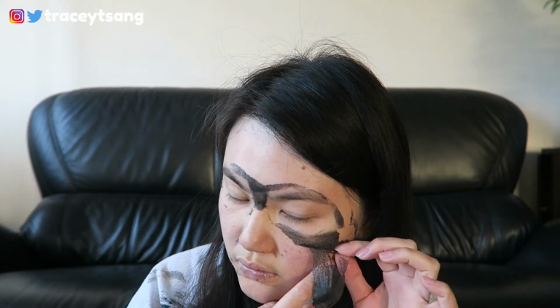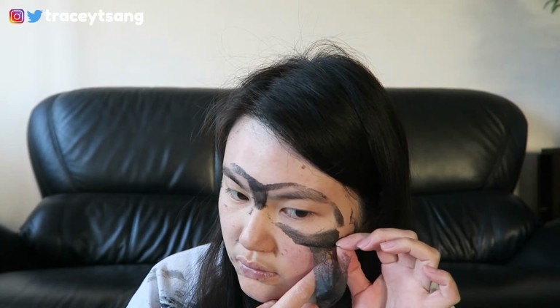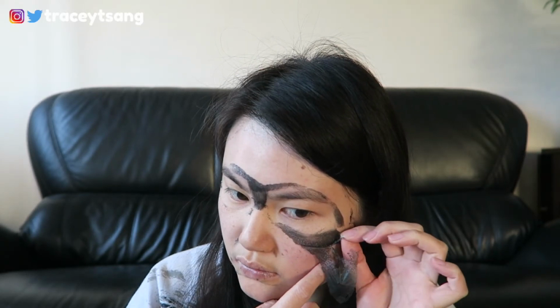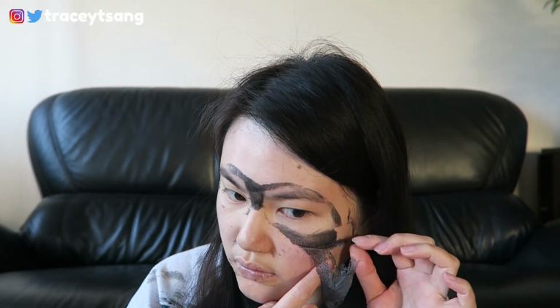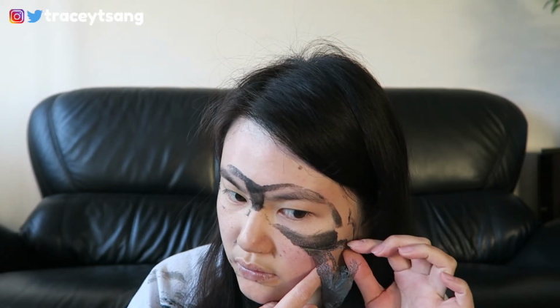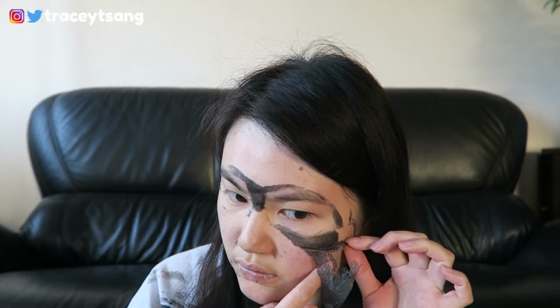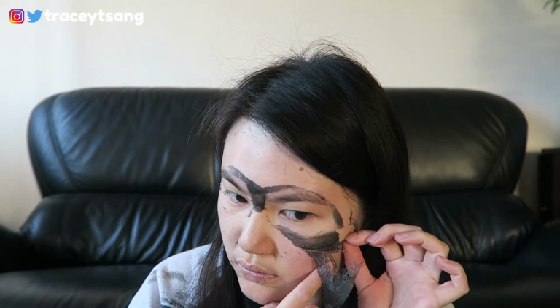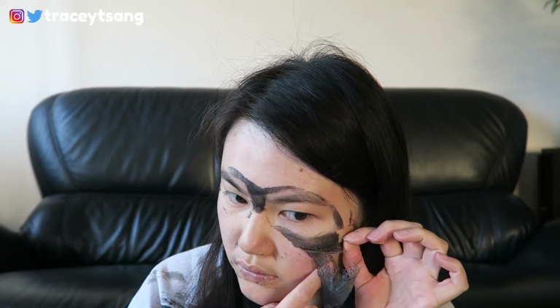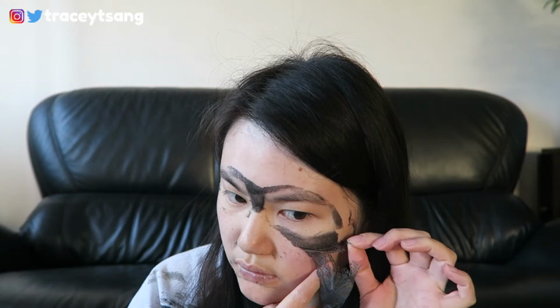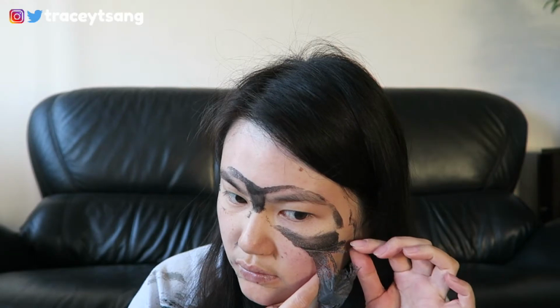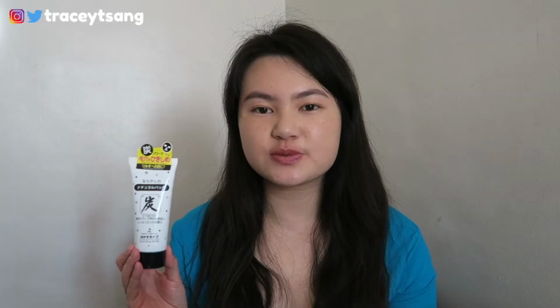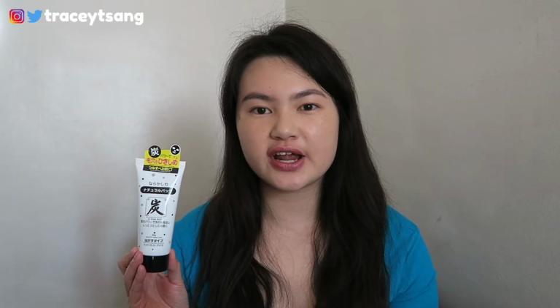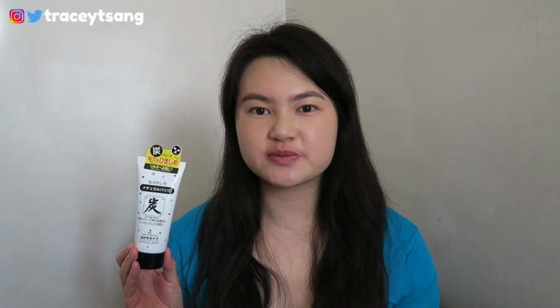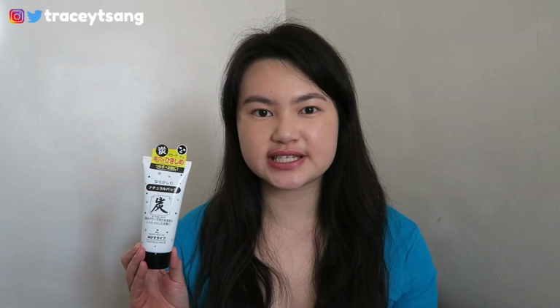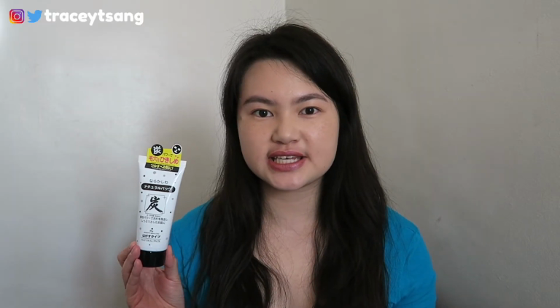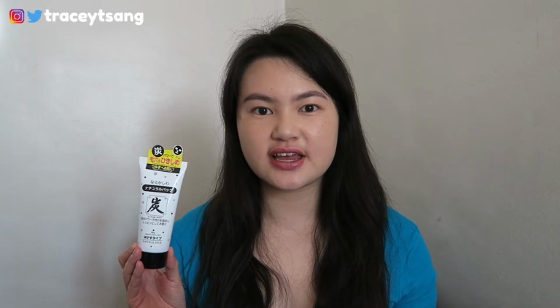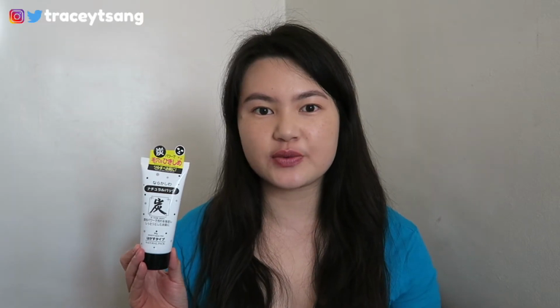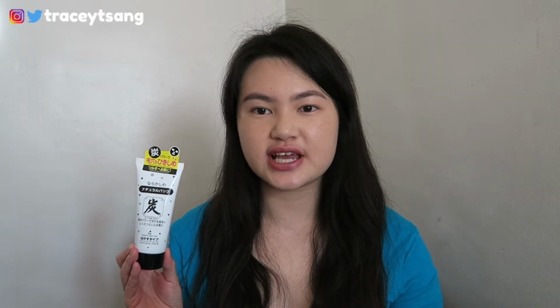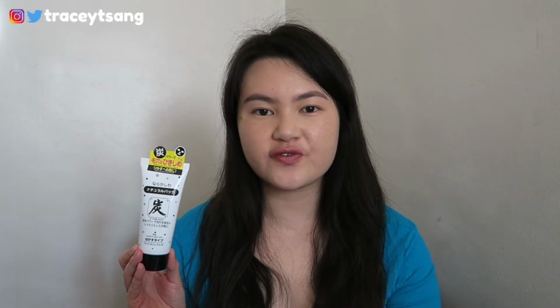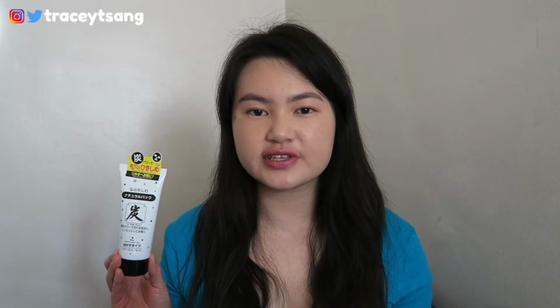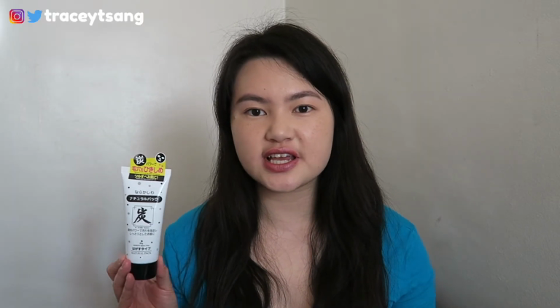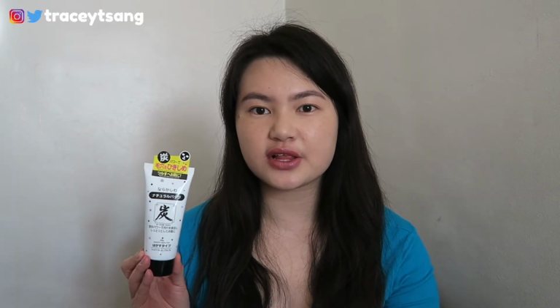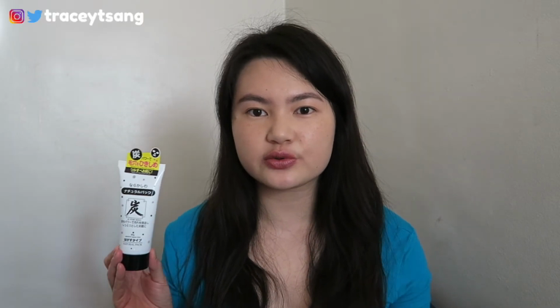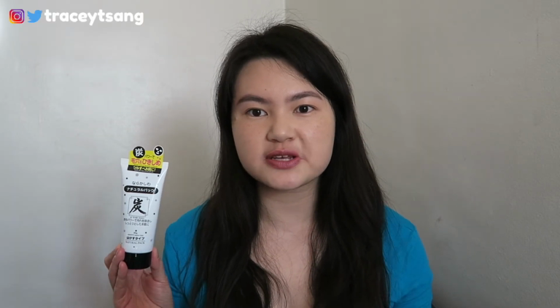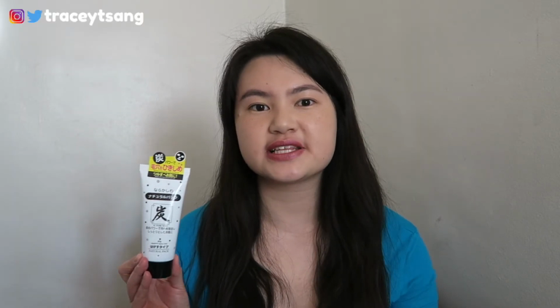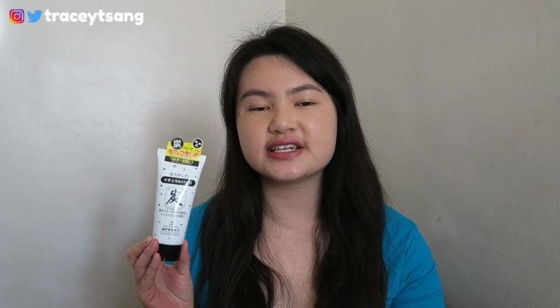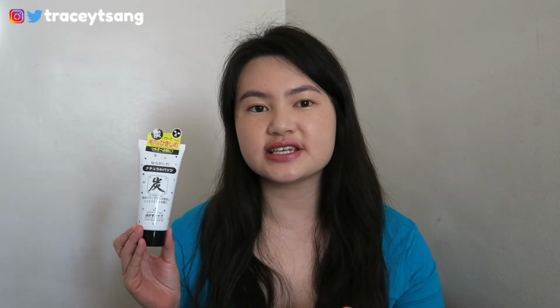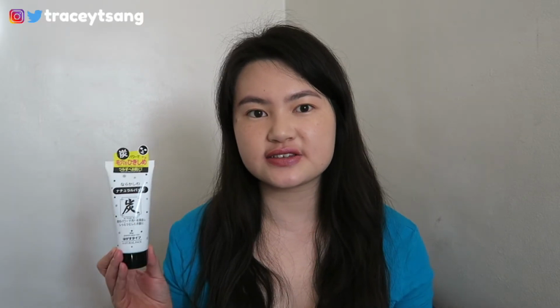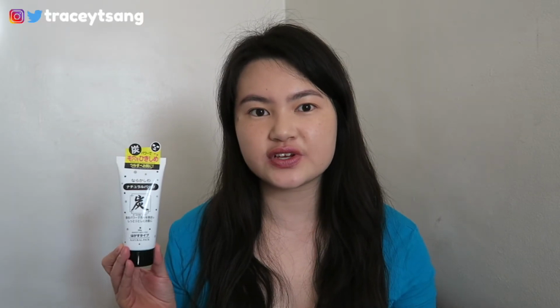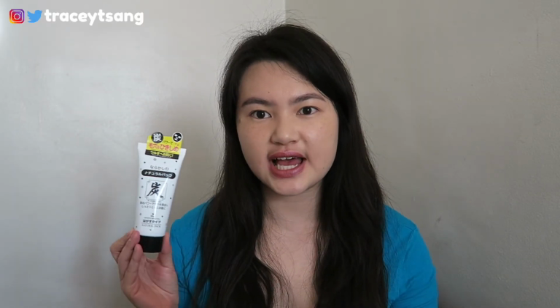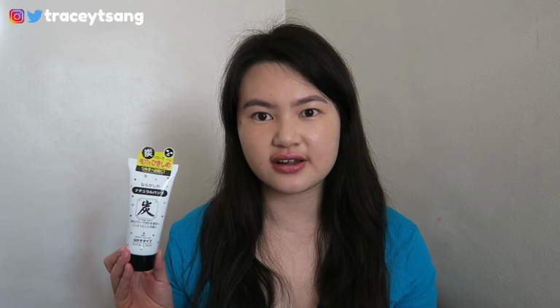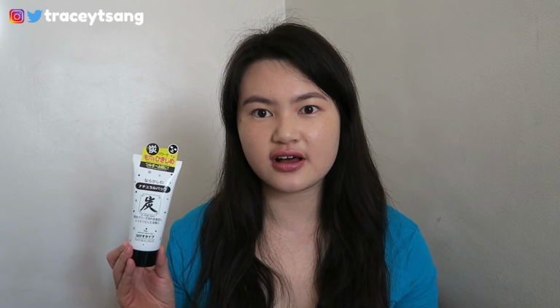After using this product, my skin felt the same and looked the same. I didn't see a difference at all.